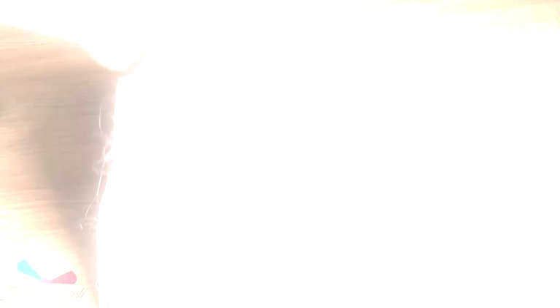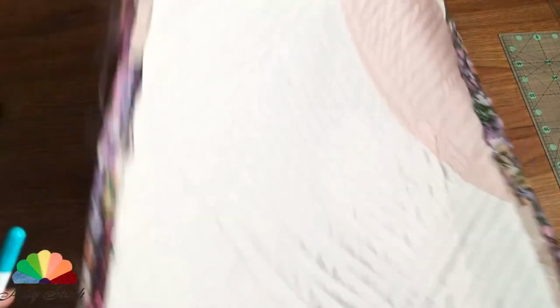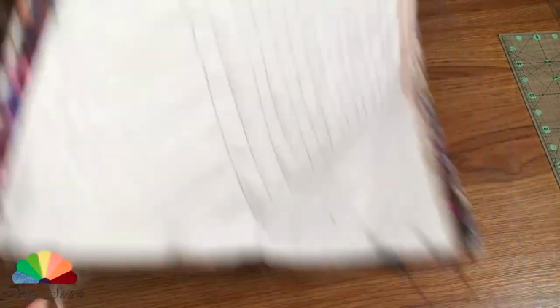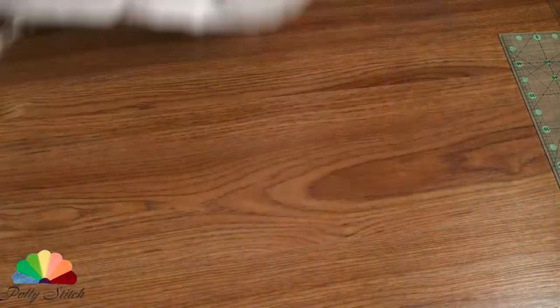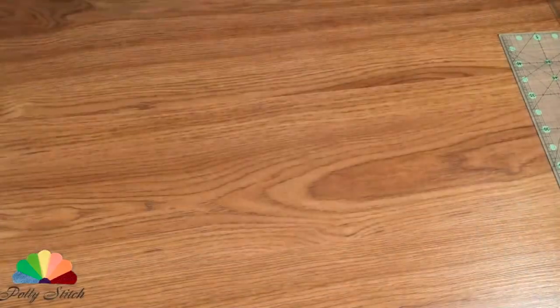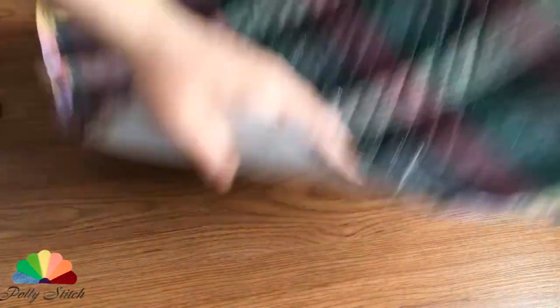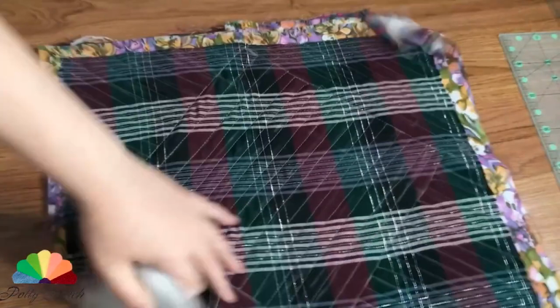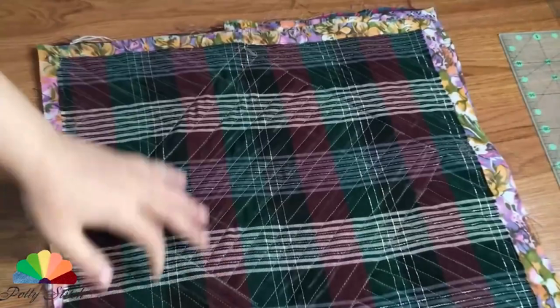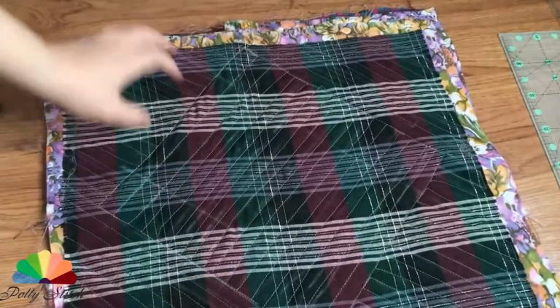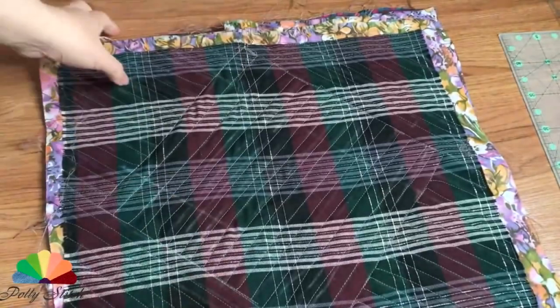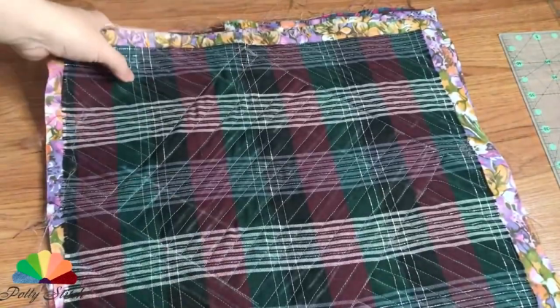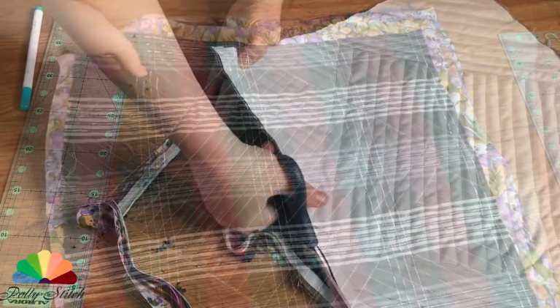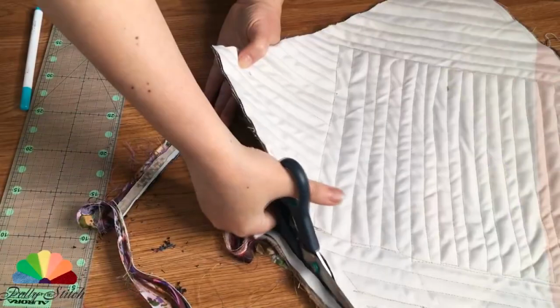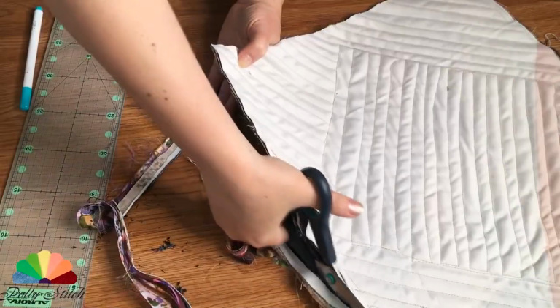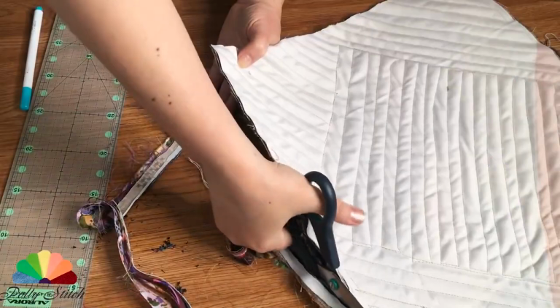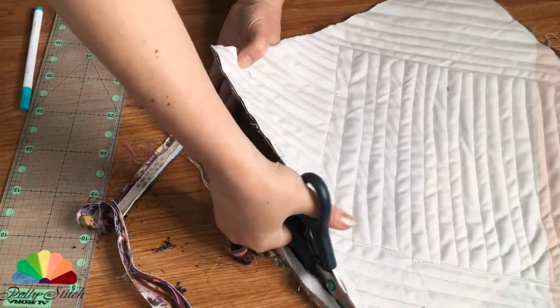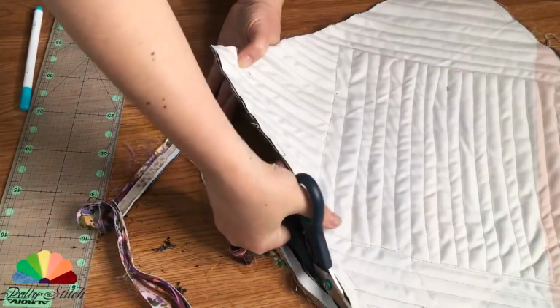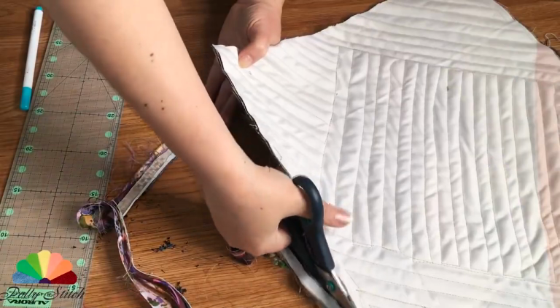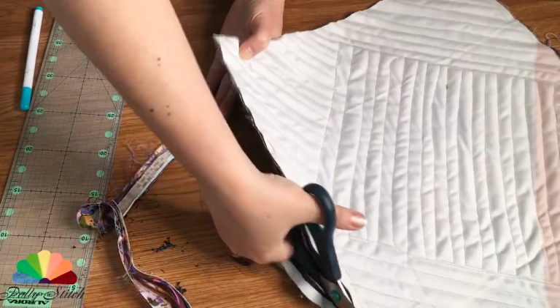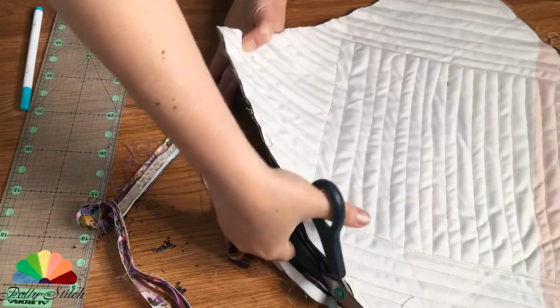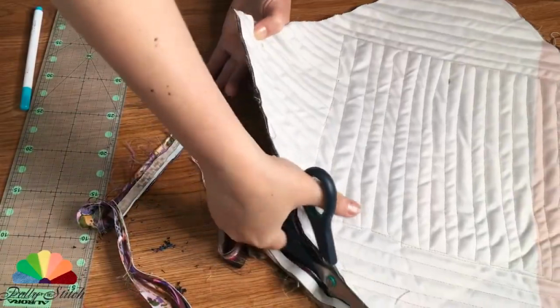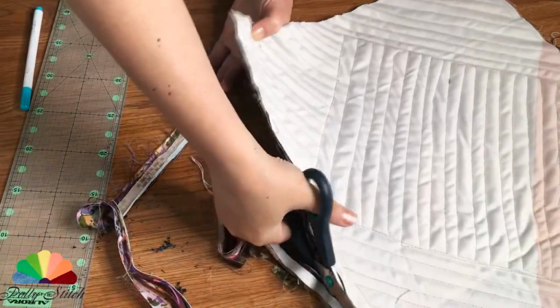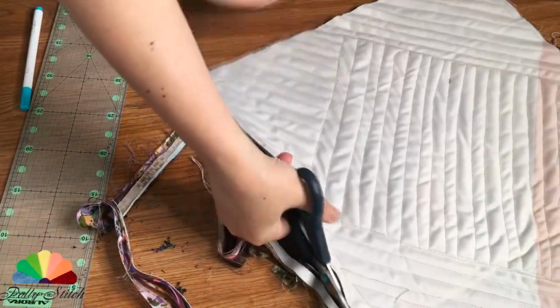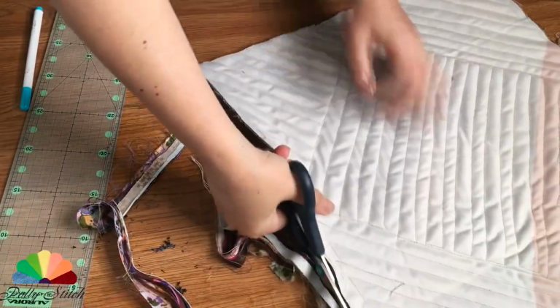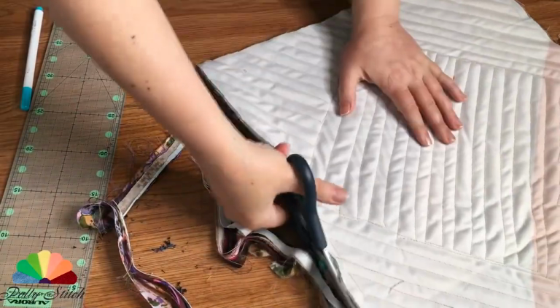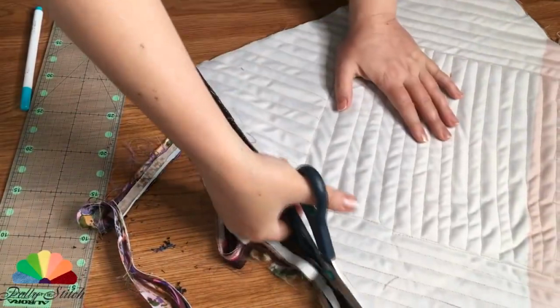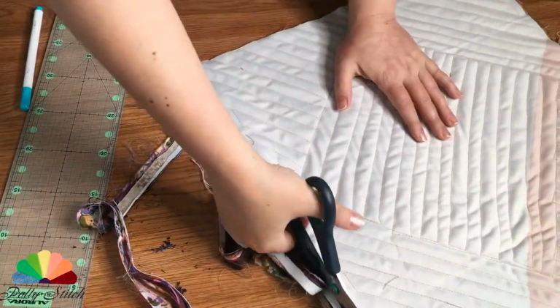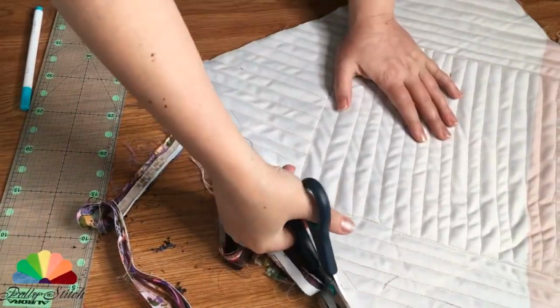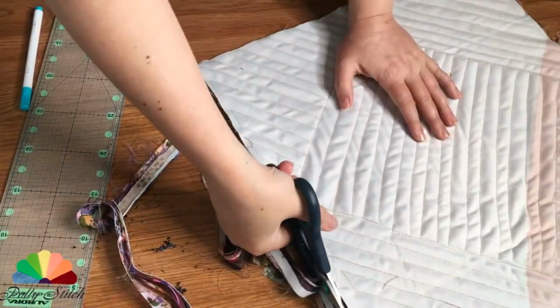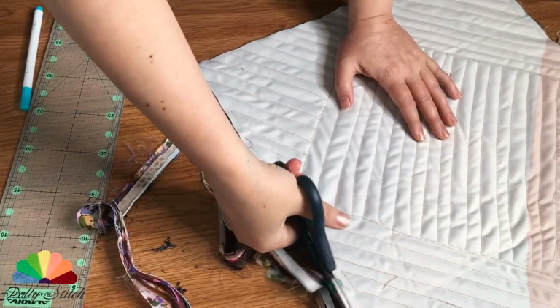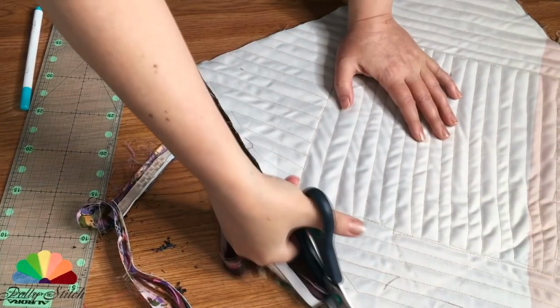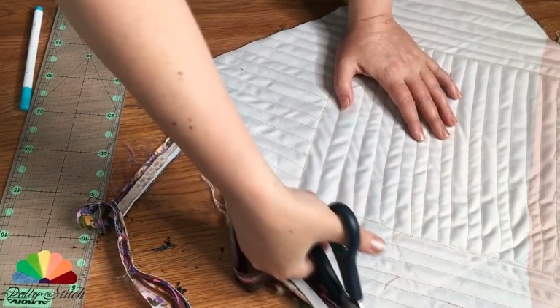After the entire base has been stitched, we check, trim and cut off the protruding edges.